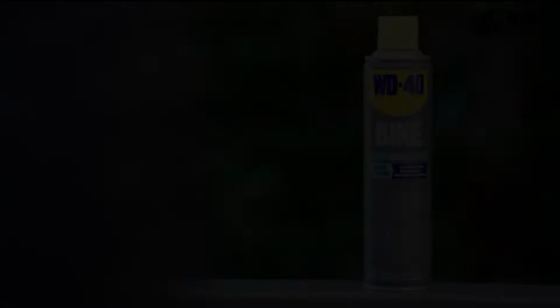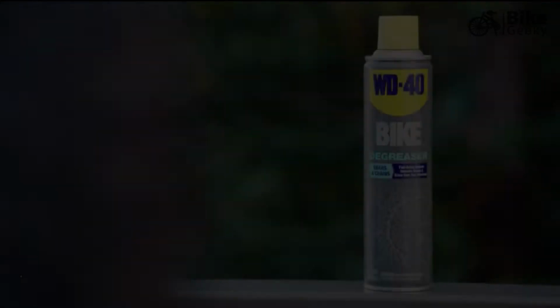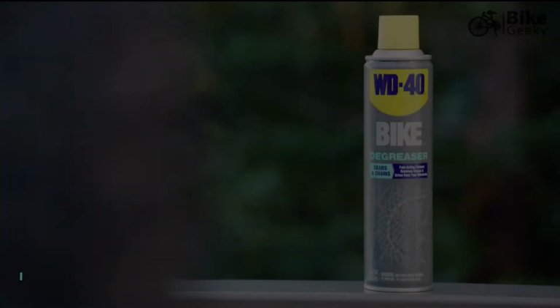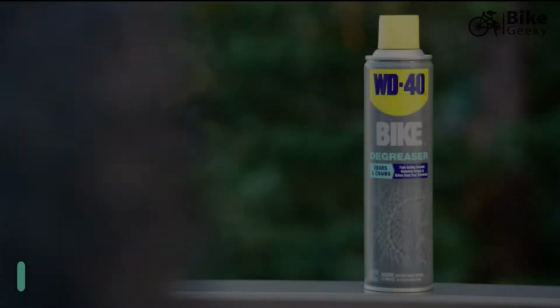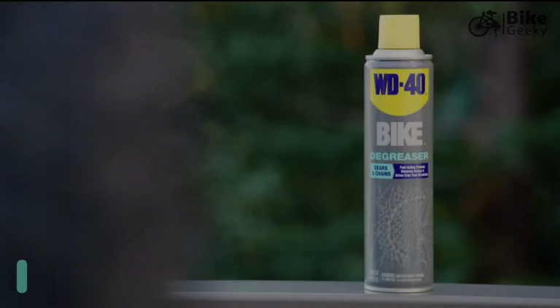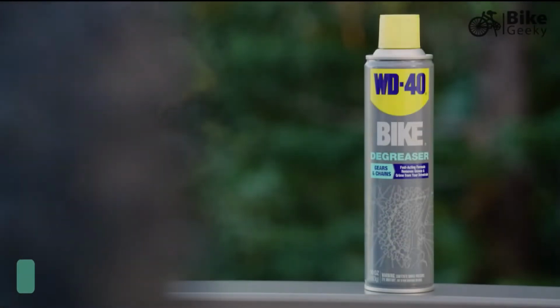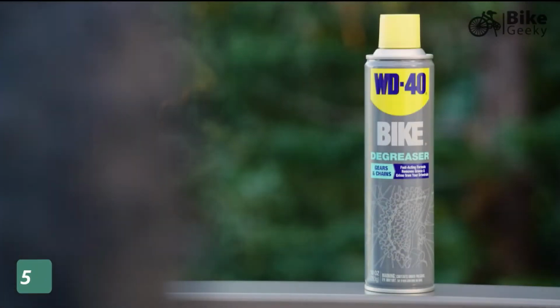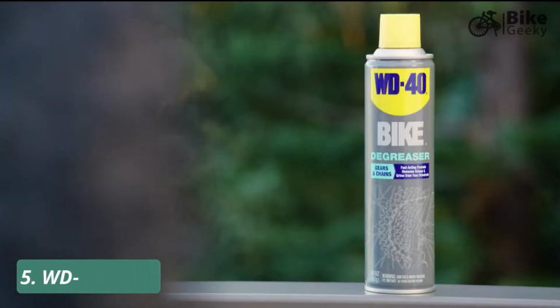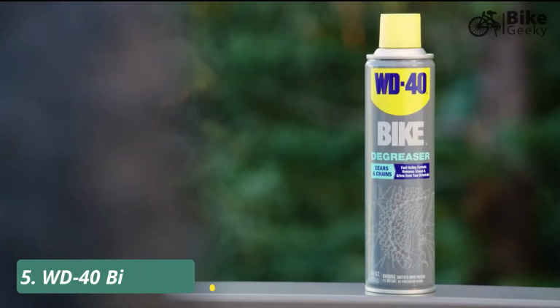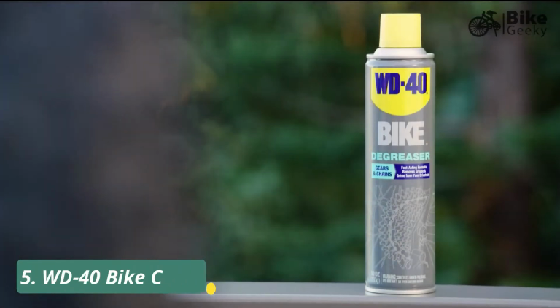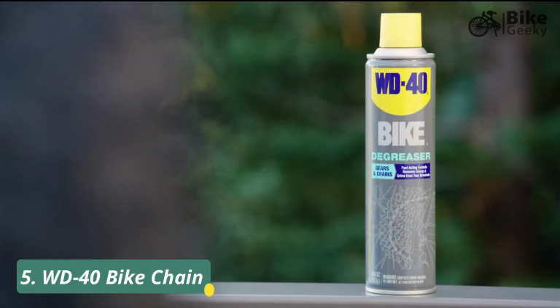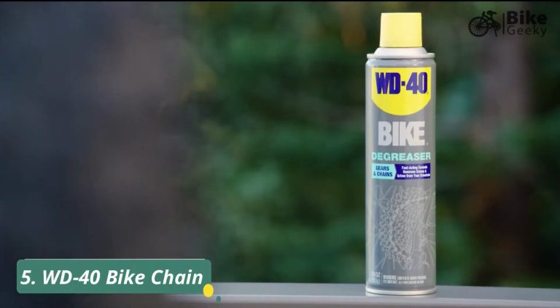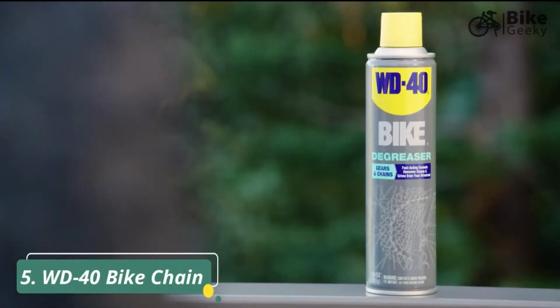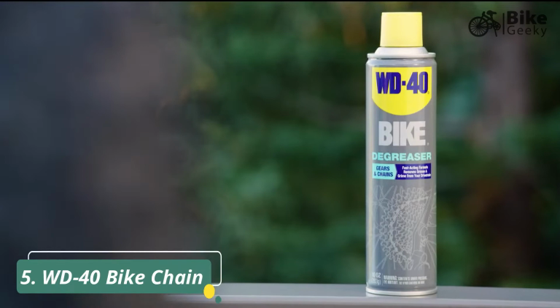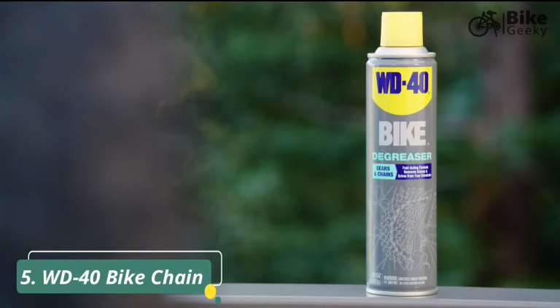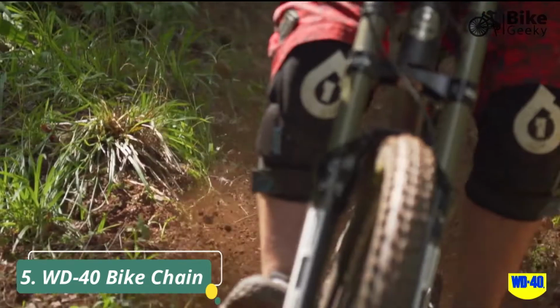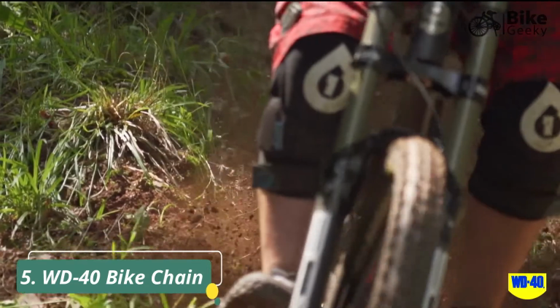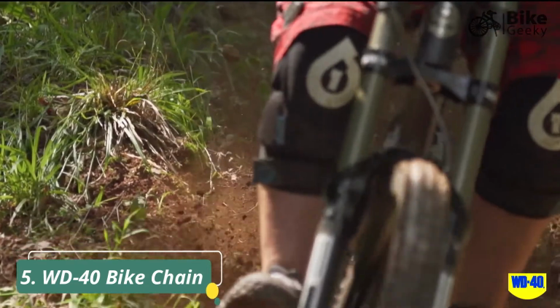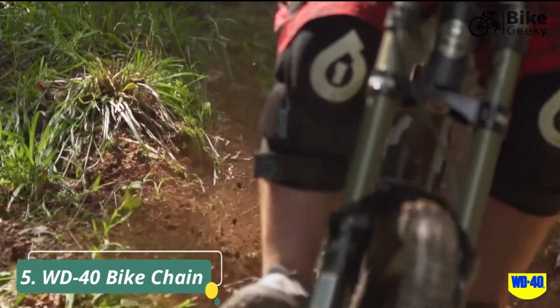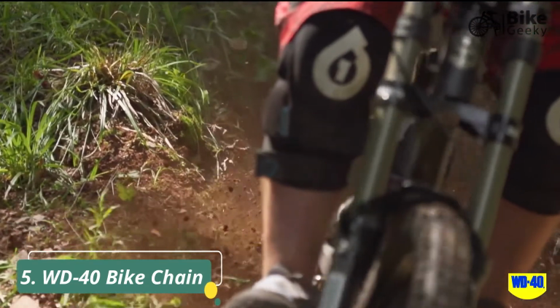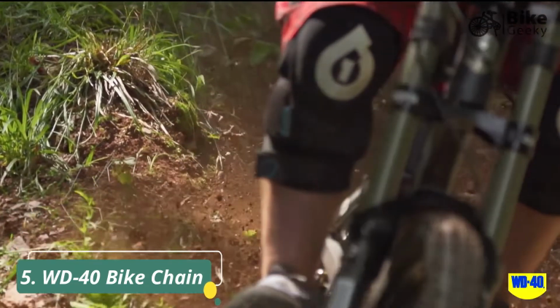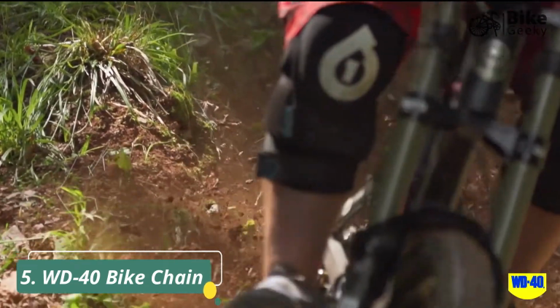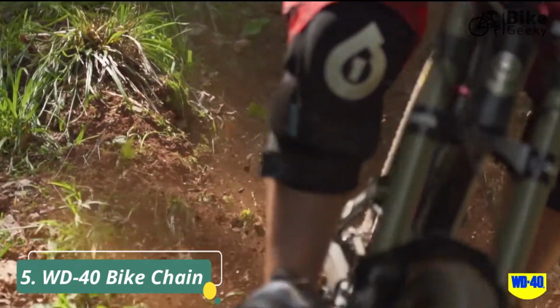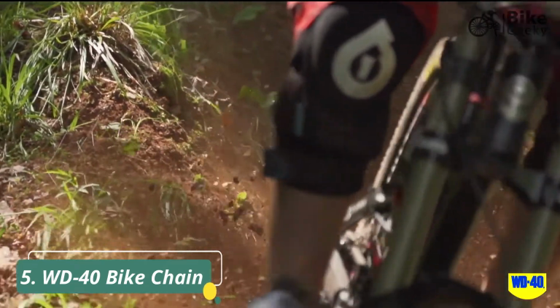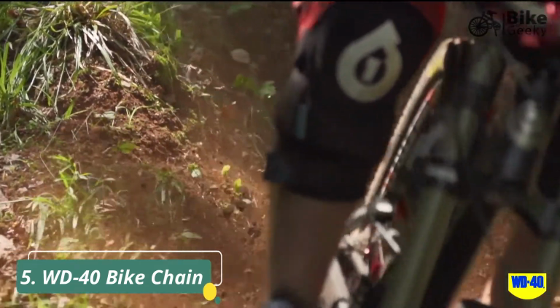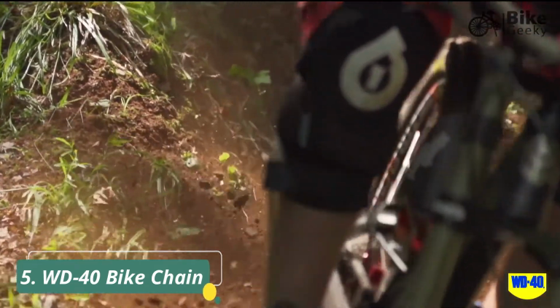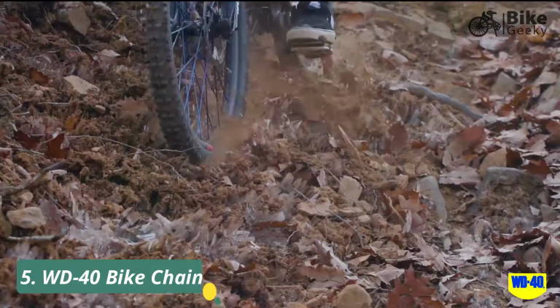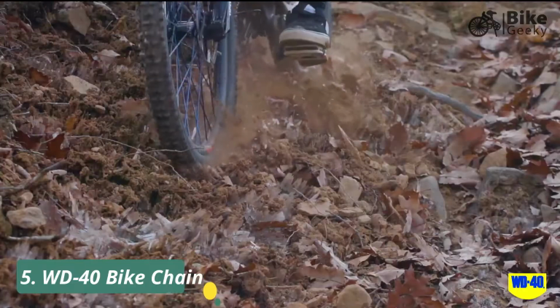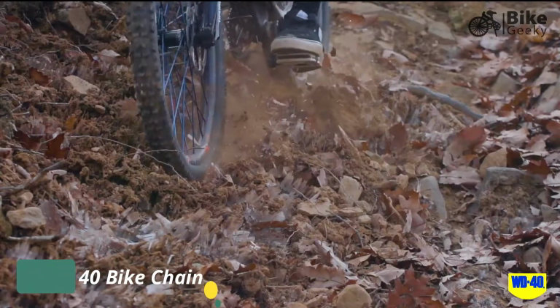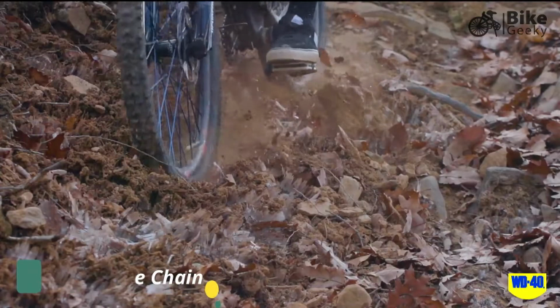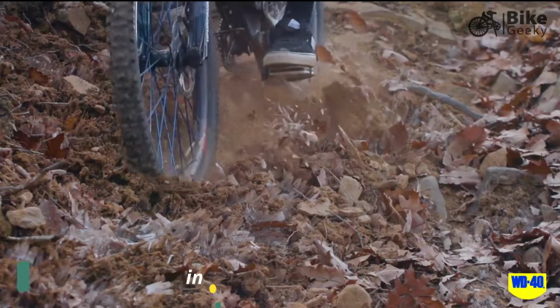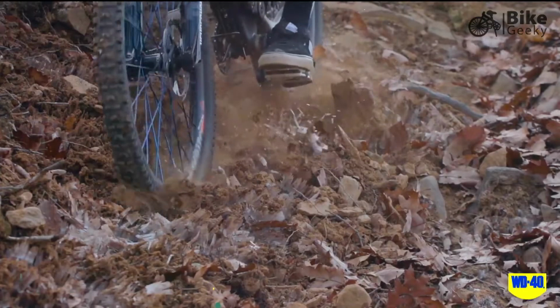WD-40 Bike Degreaser is great for the removal of thick dirt, grease, and grime from your bike chain.